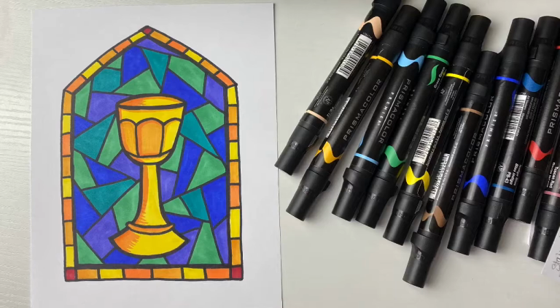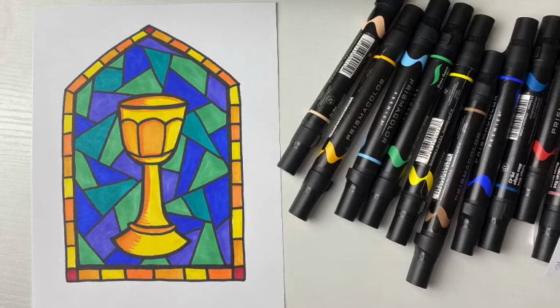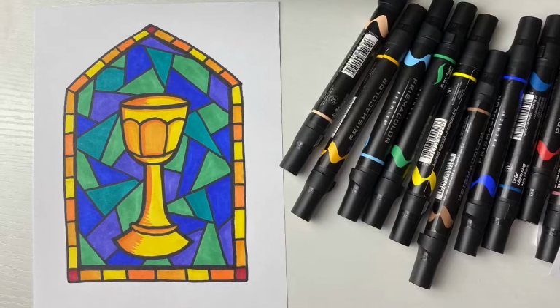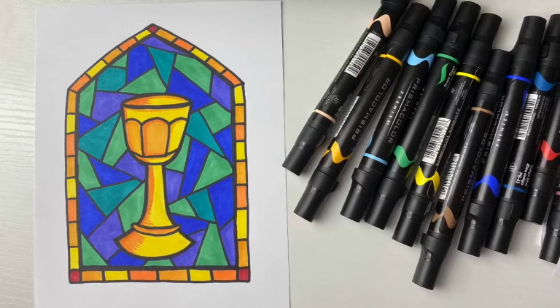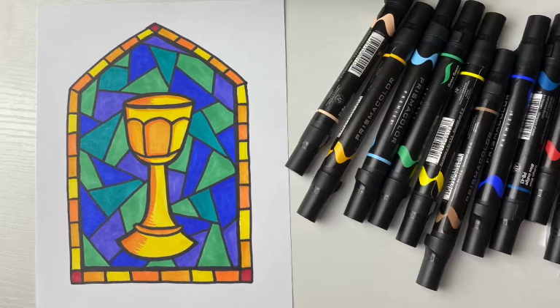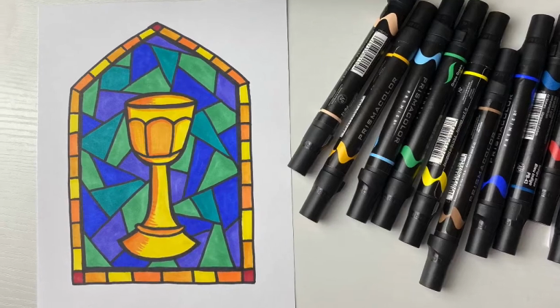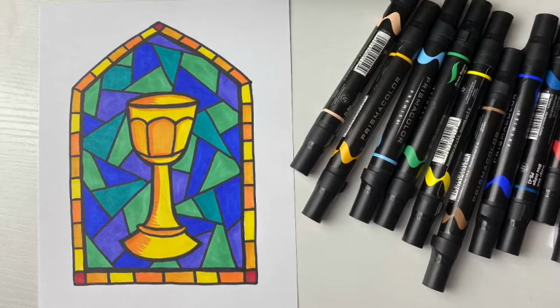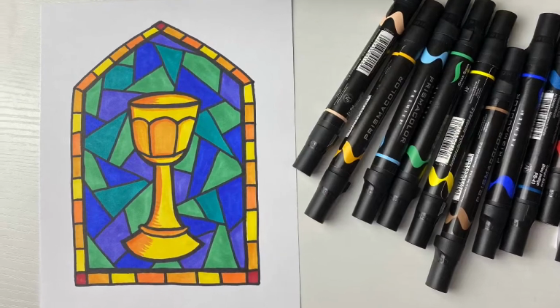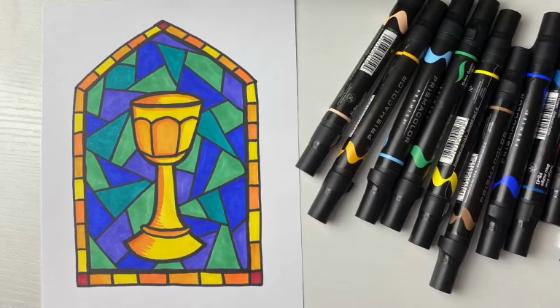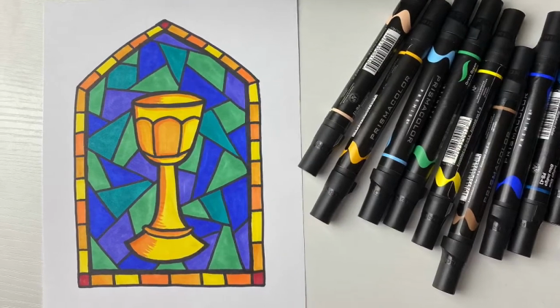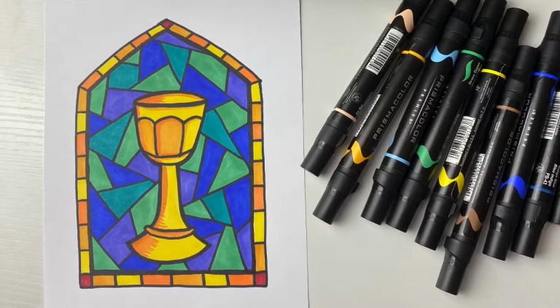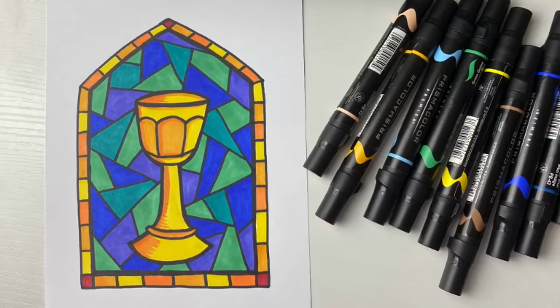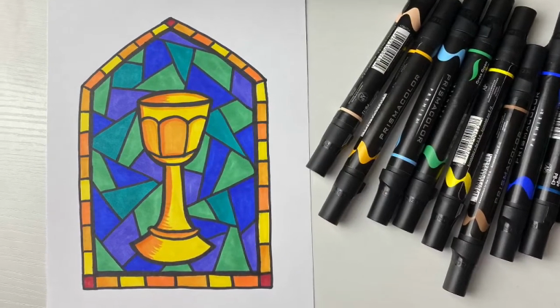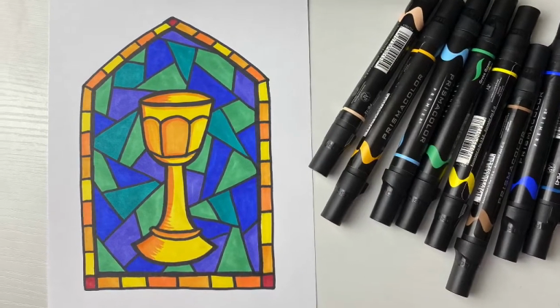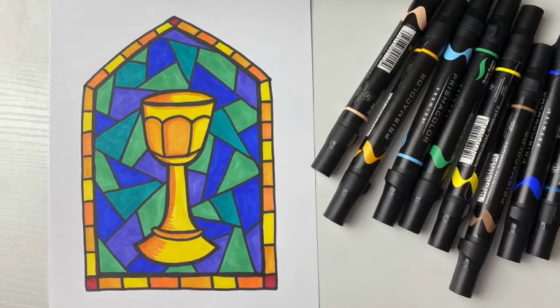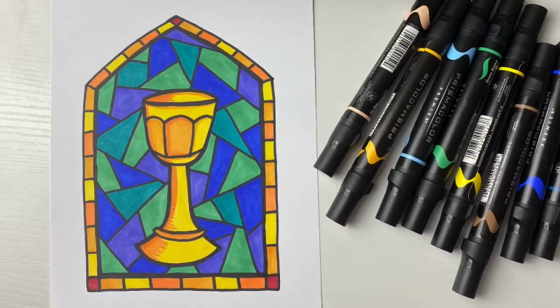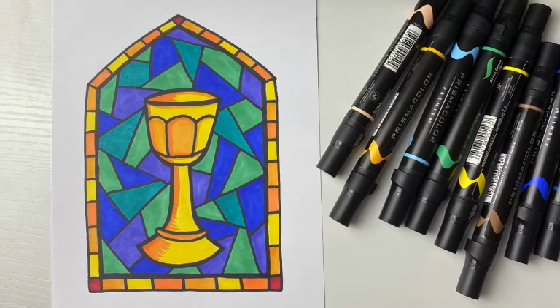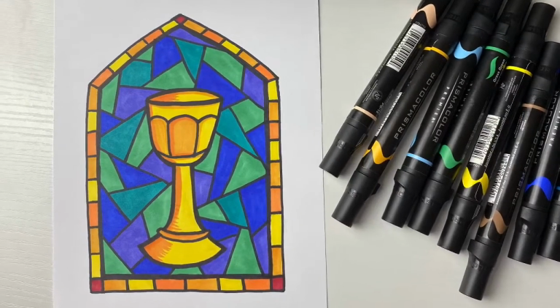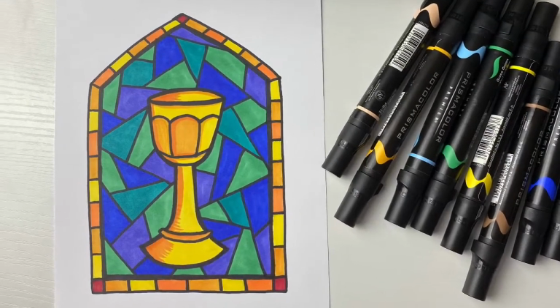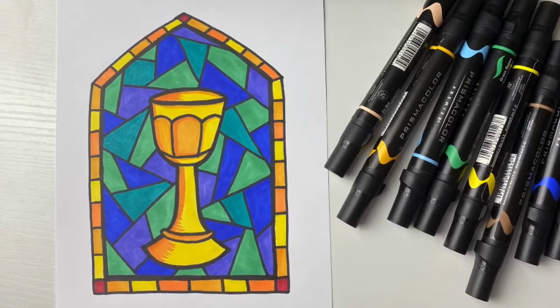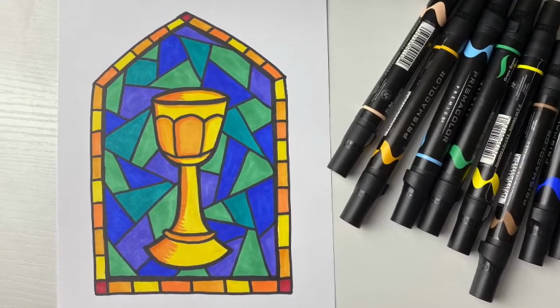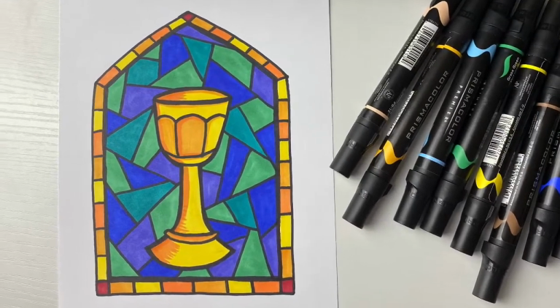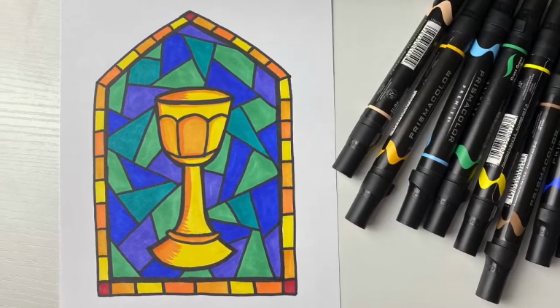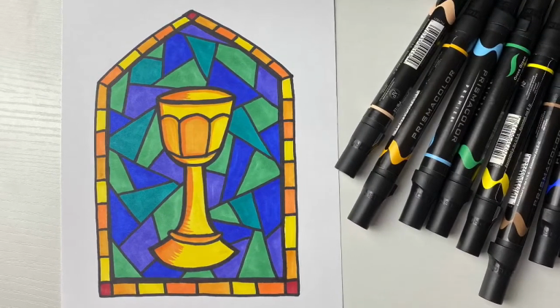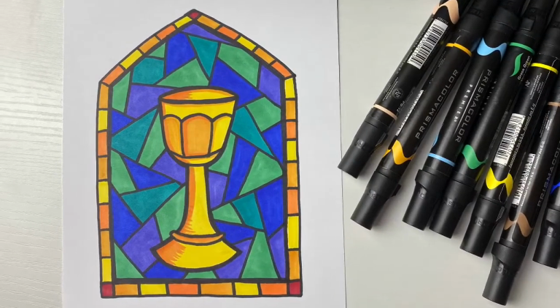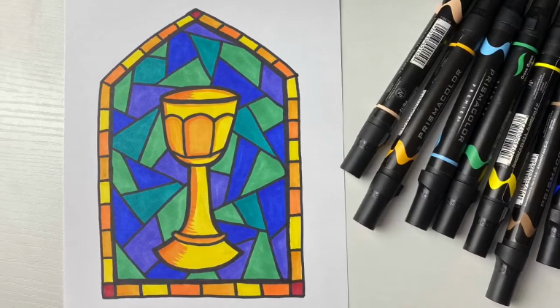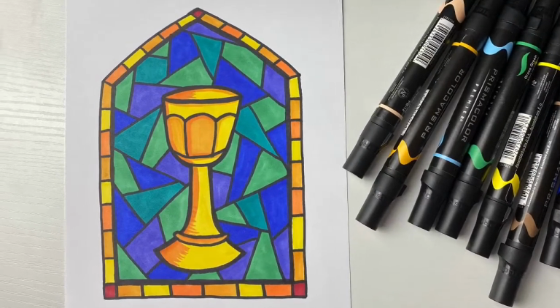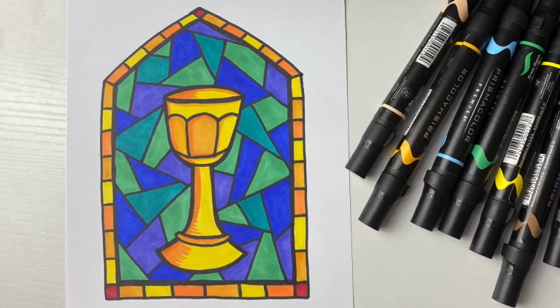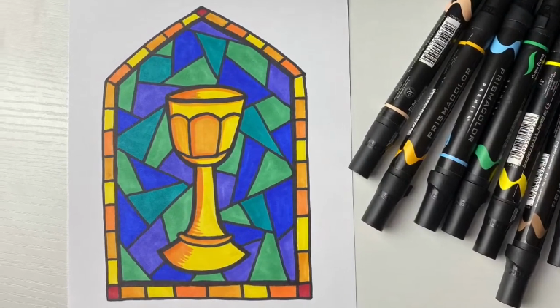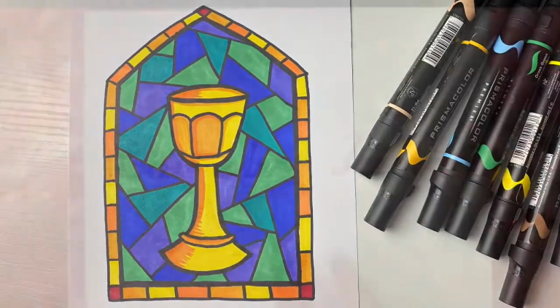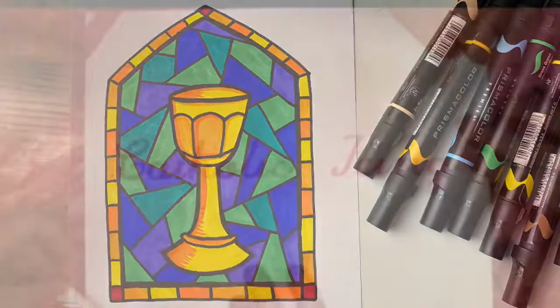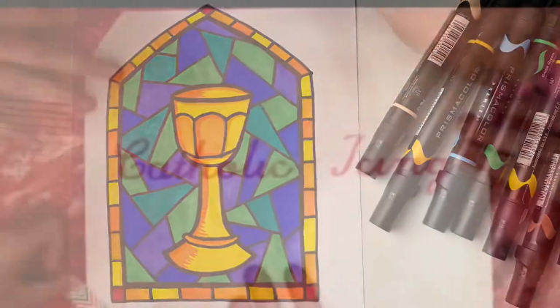Hey y'all, it's Lacey, the Catholic Icing Lady, and today I'm gonna show you how to draw this stained glass window with a chalice.